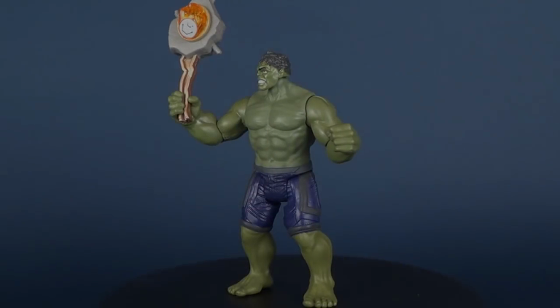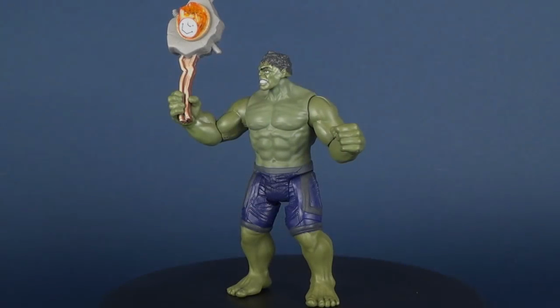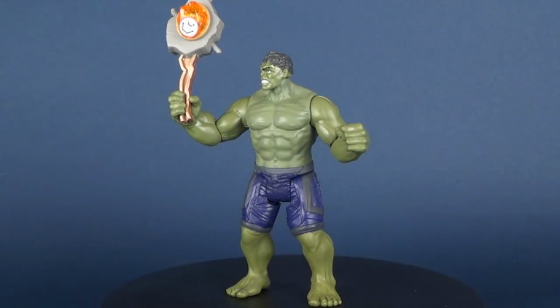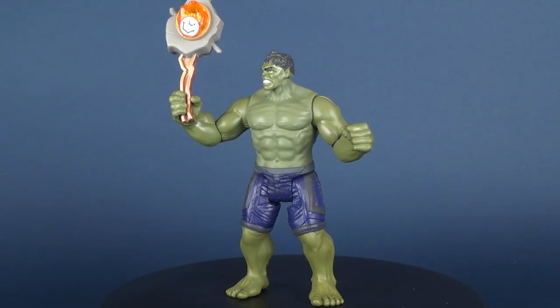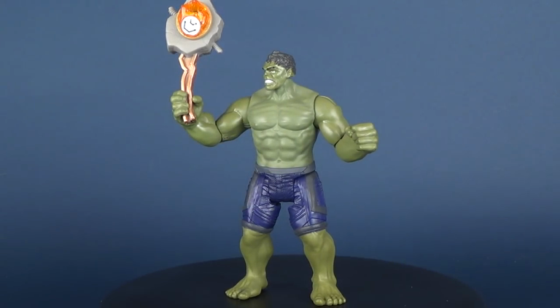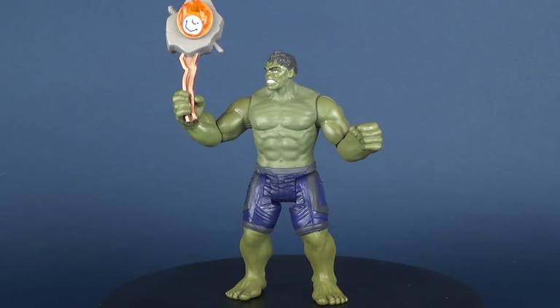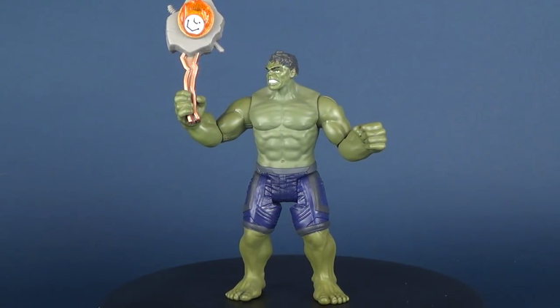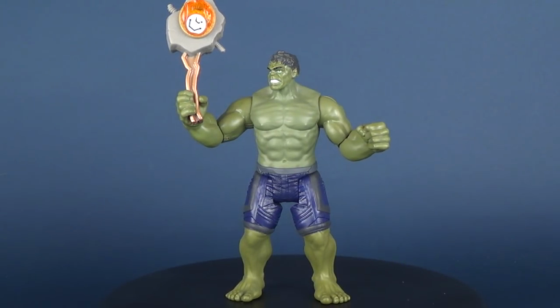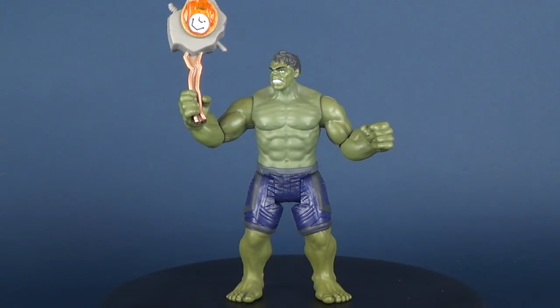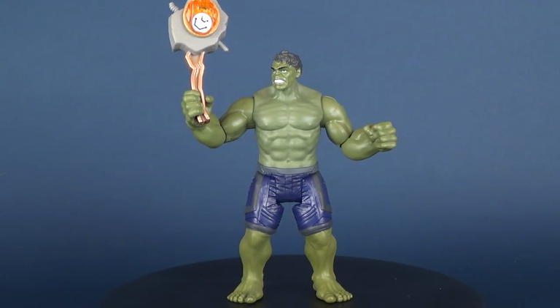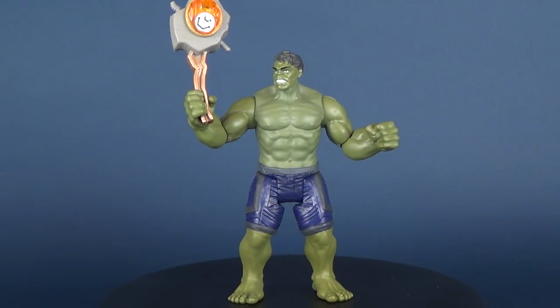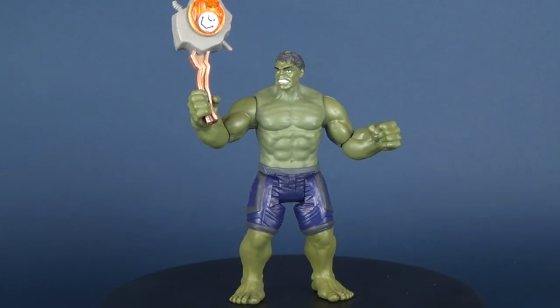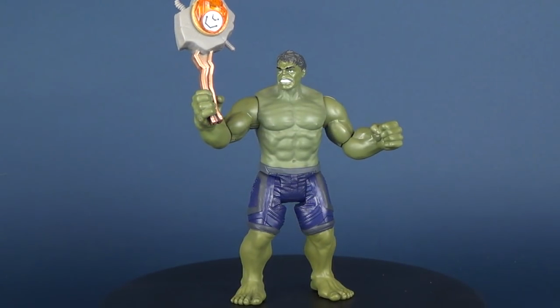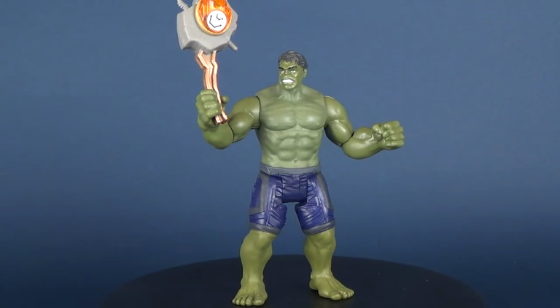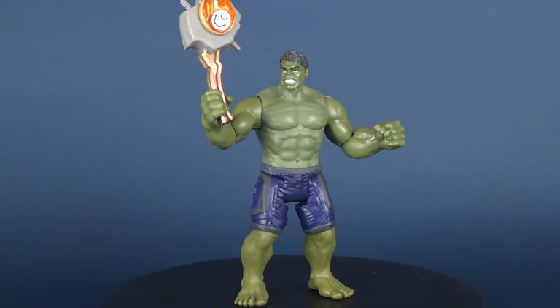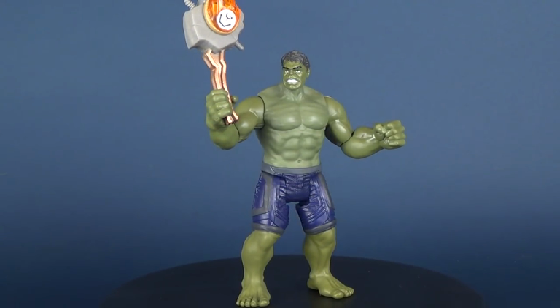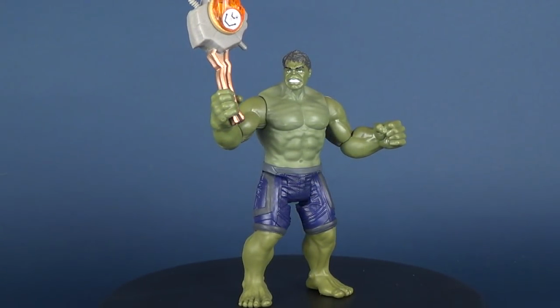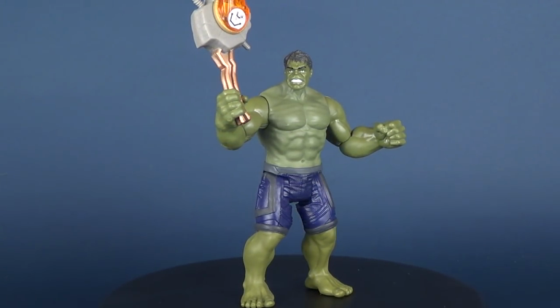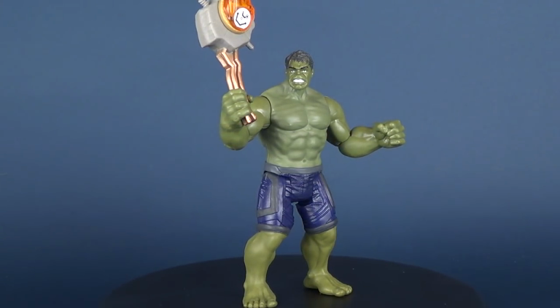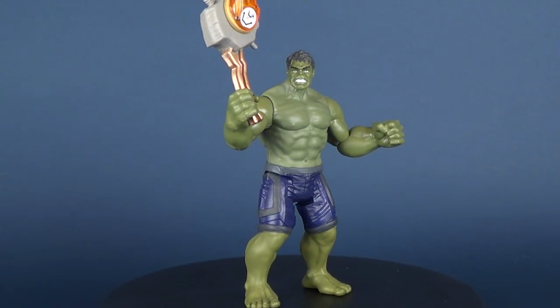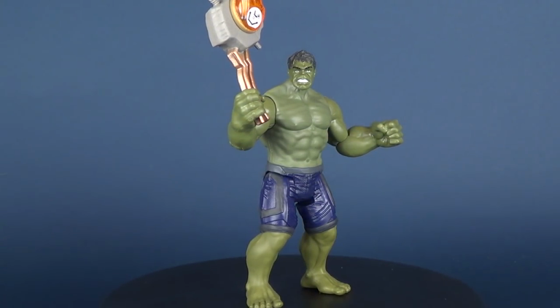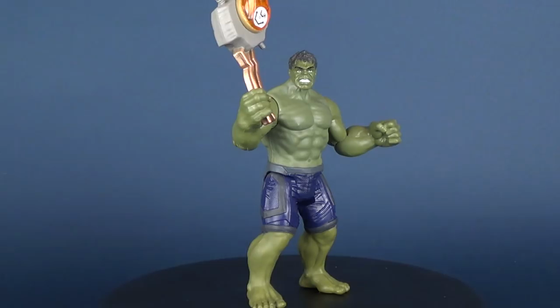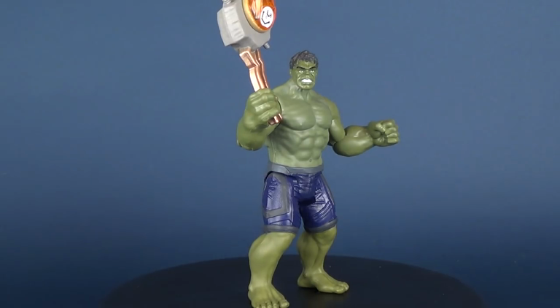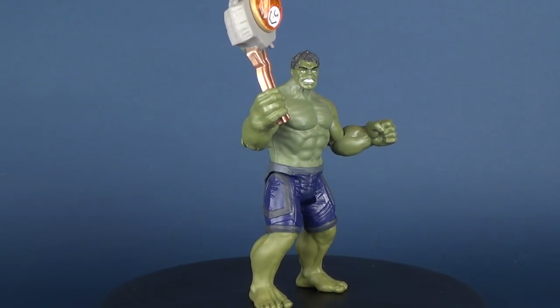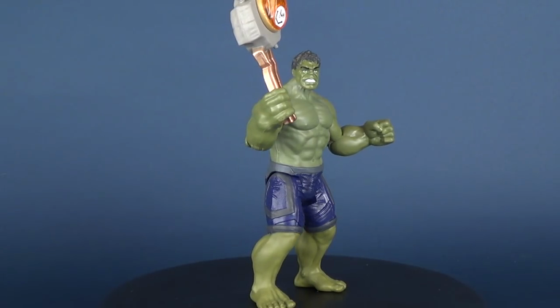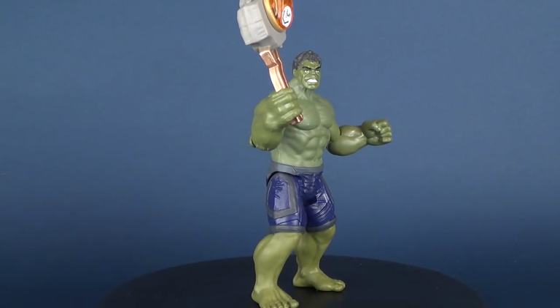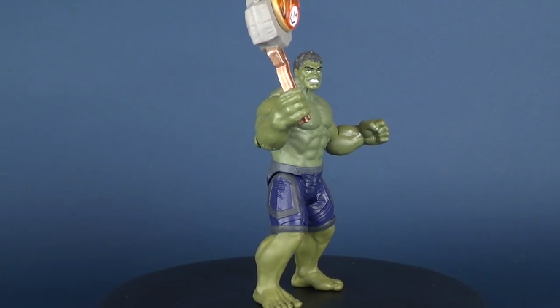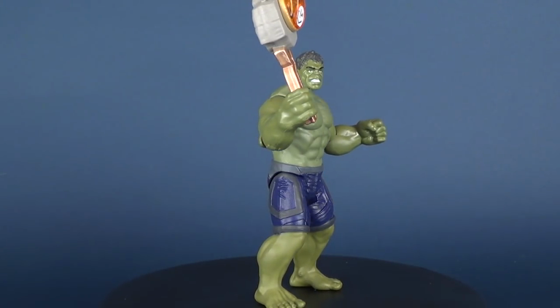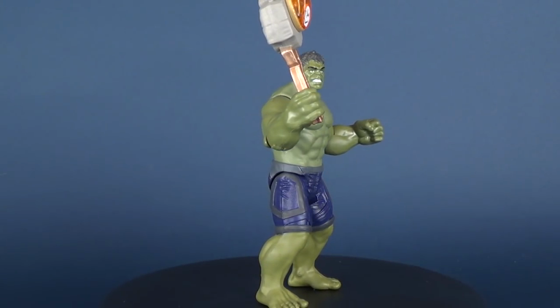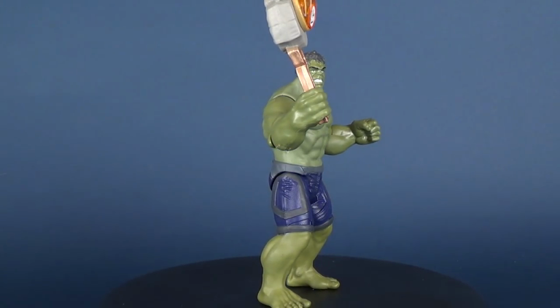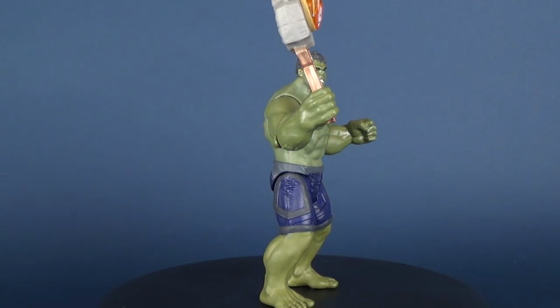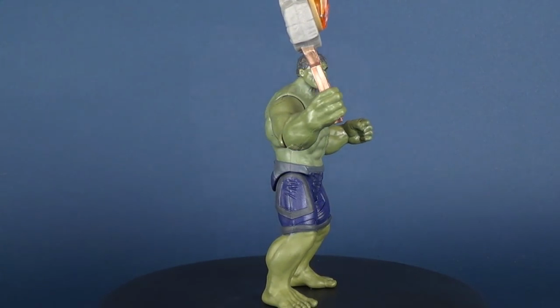Today's video we're gonna be checking out the new Hasbro Avengers Infinity War. This is the Hulk.